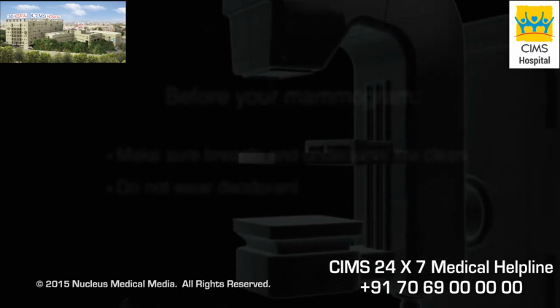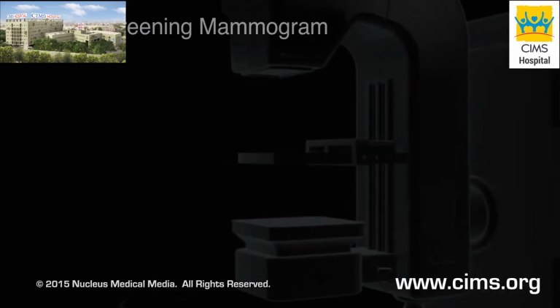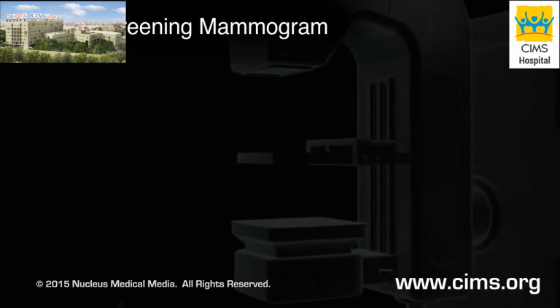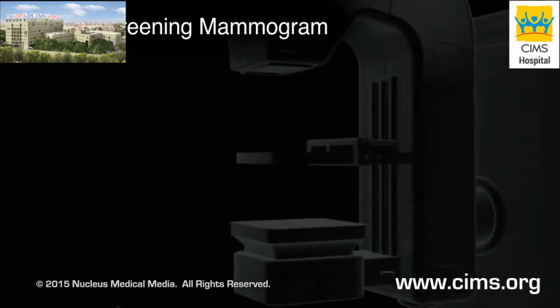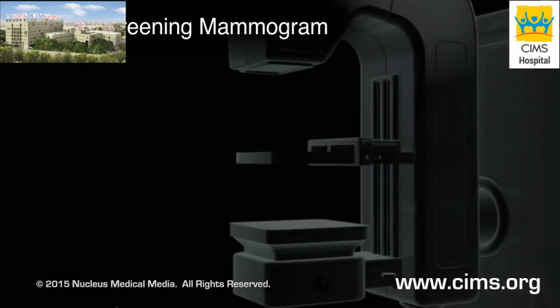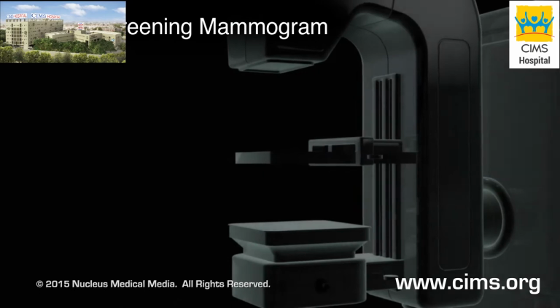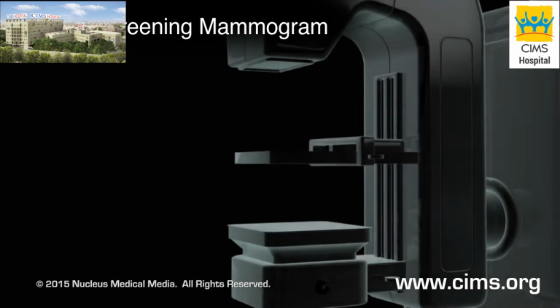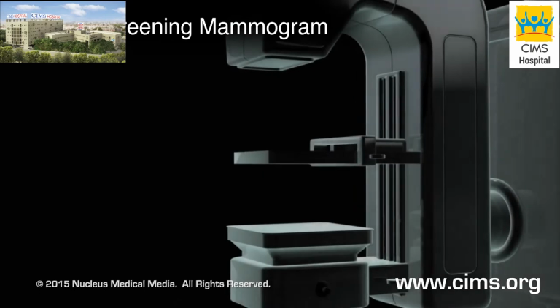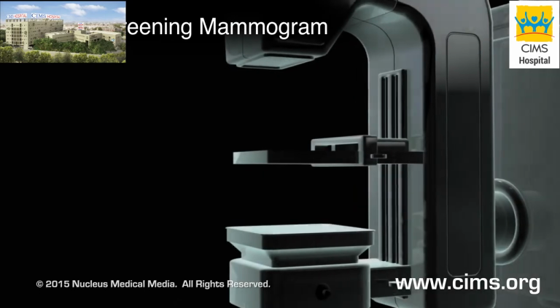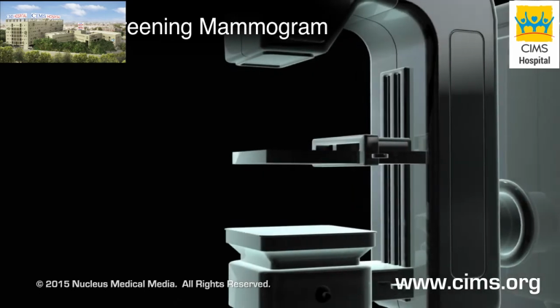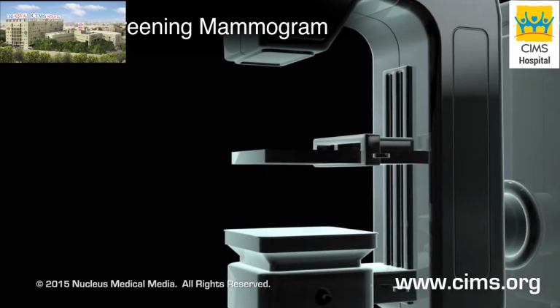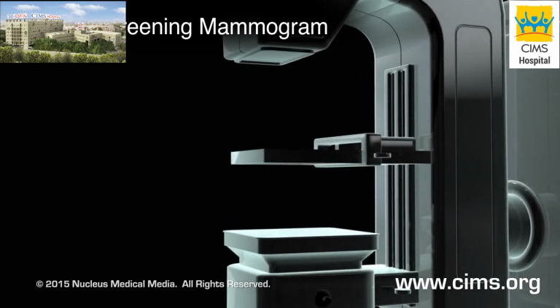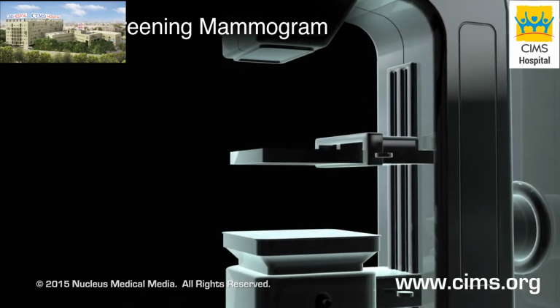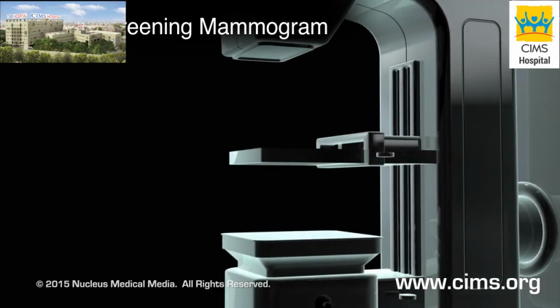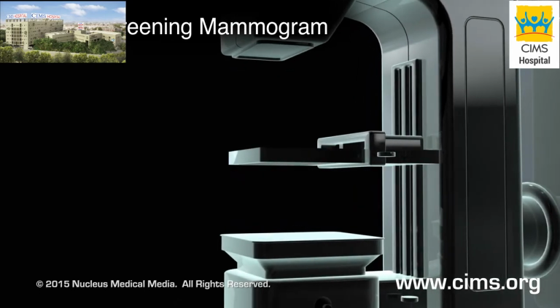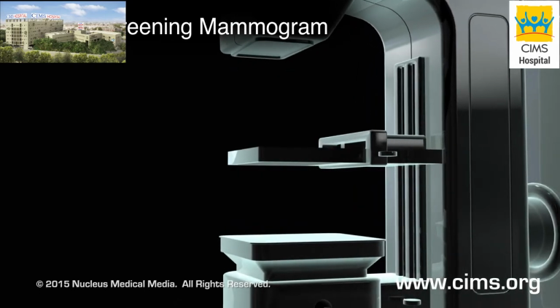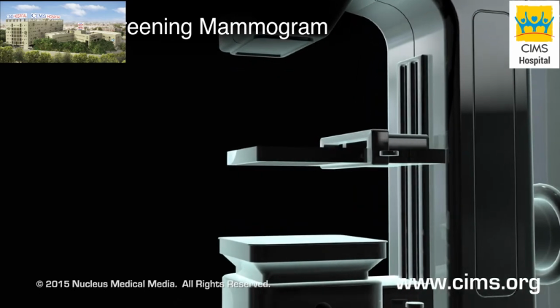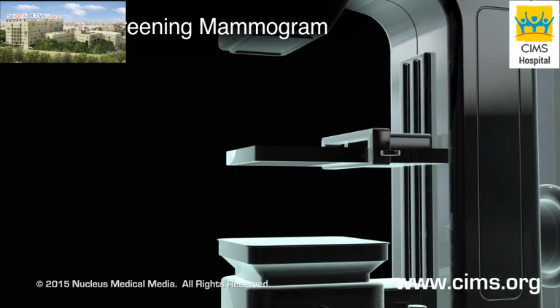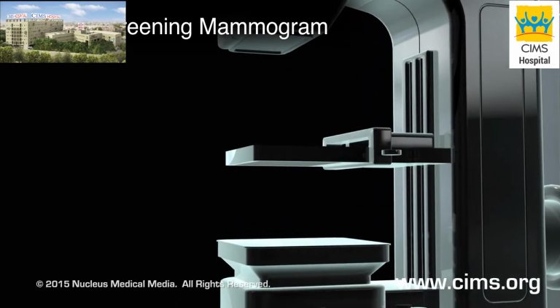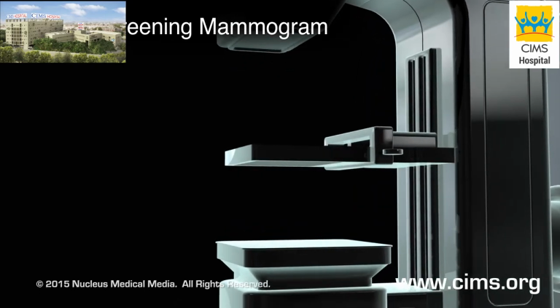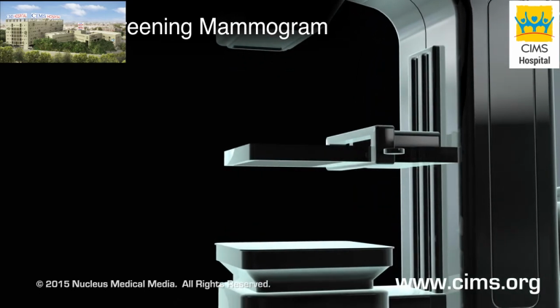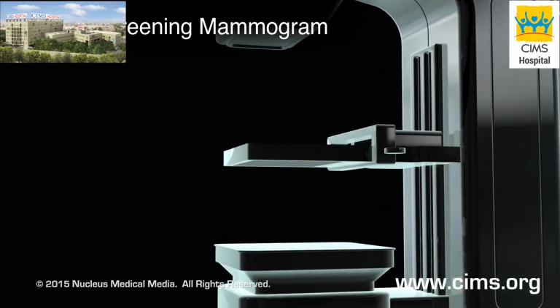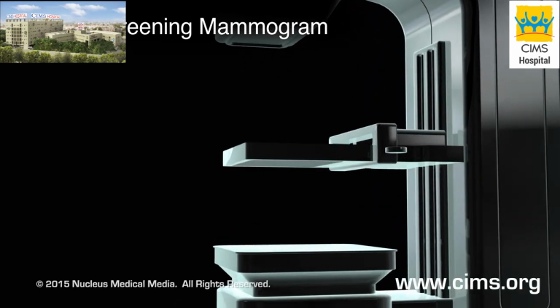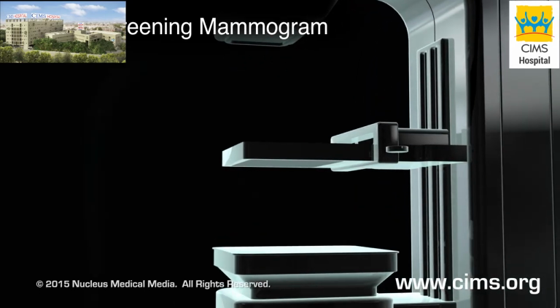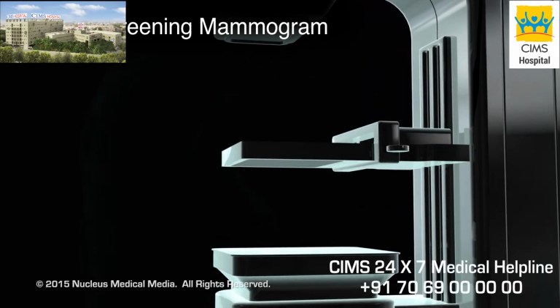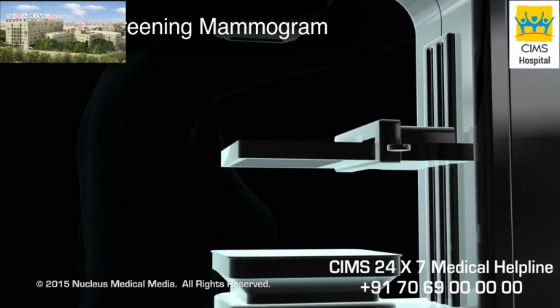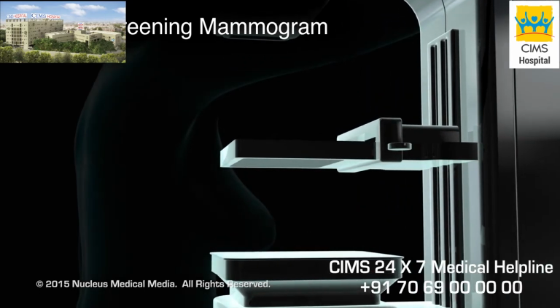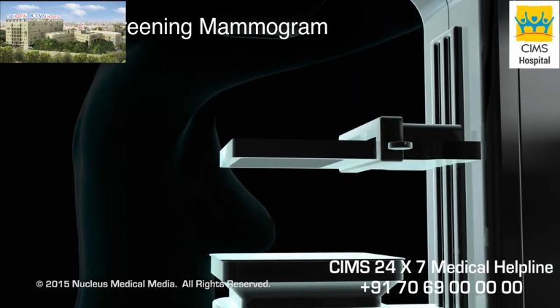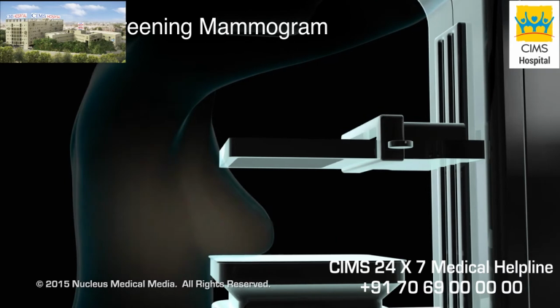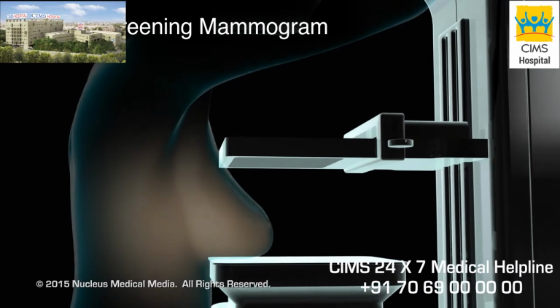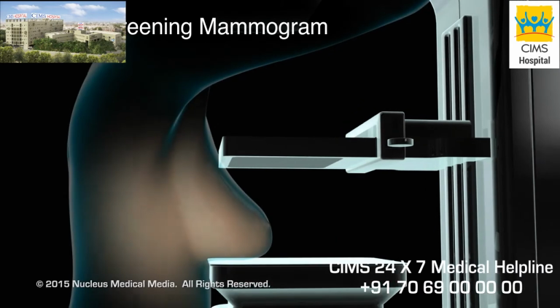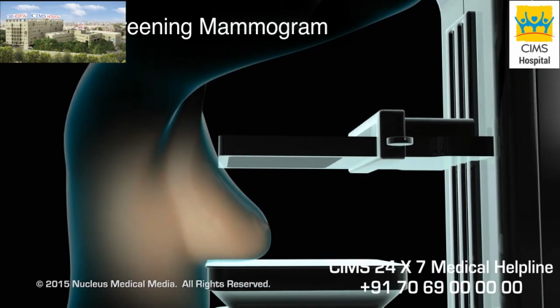A screening mammogram is performed yearly as a routine study for women over 40 when there are no symptoms related to the breast.